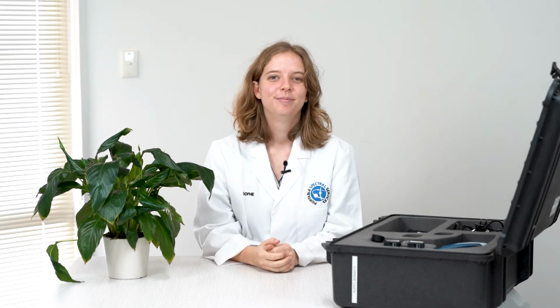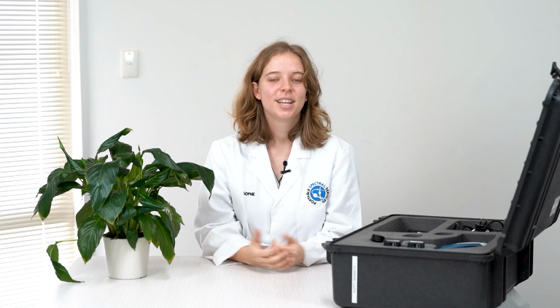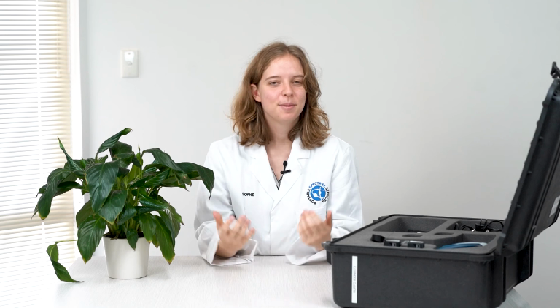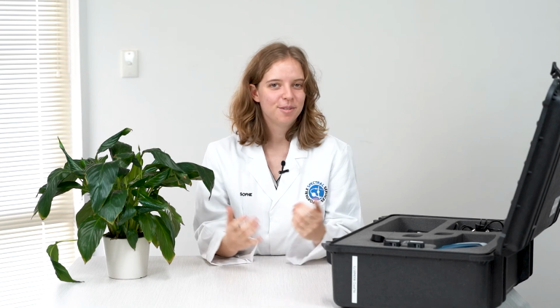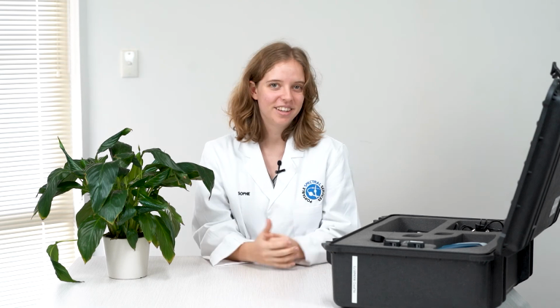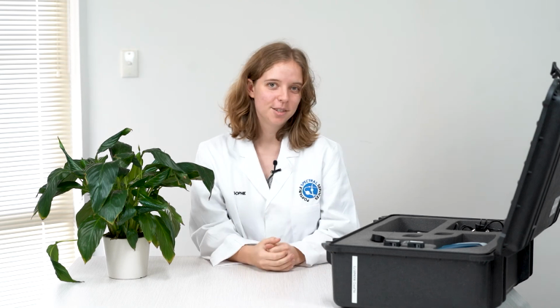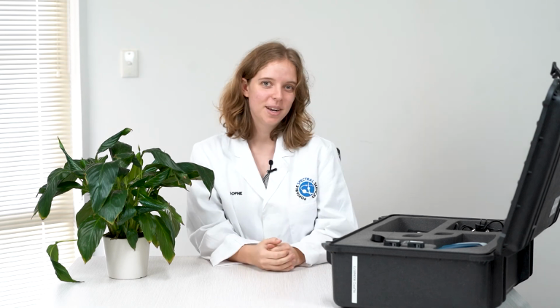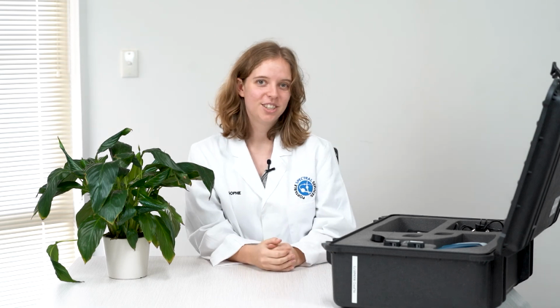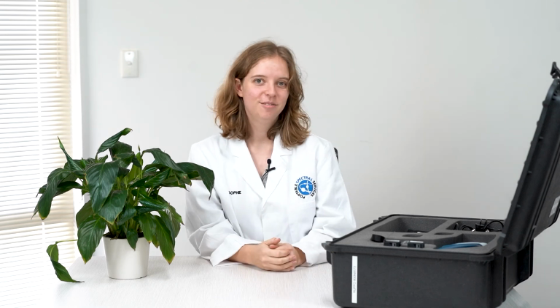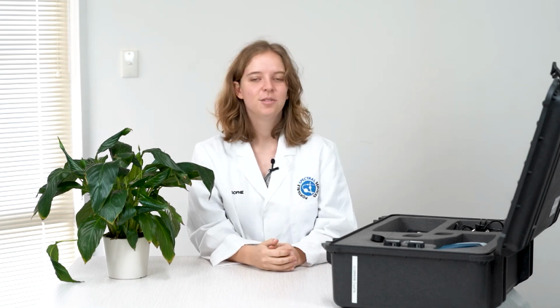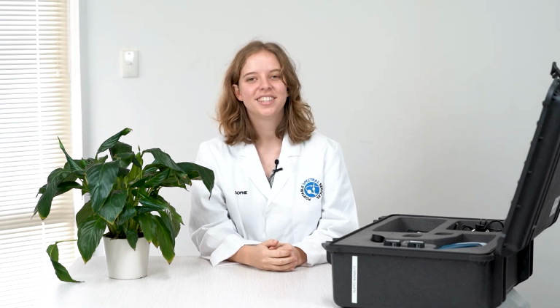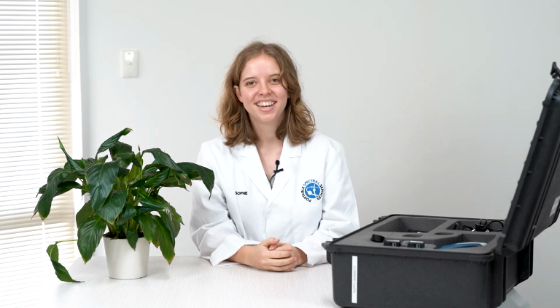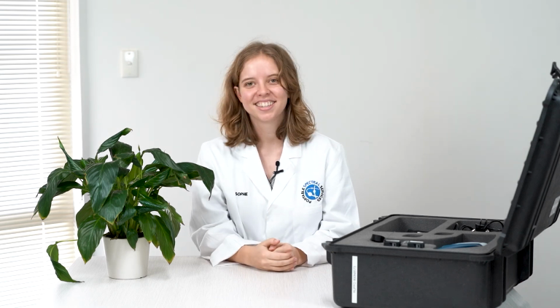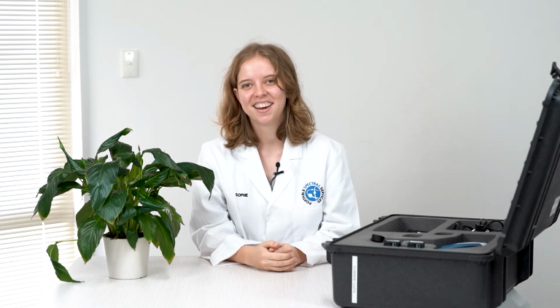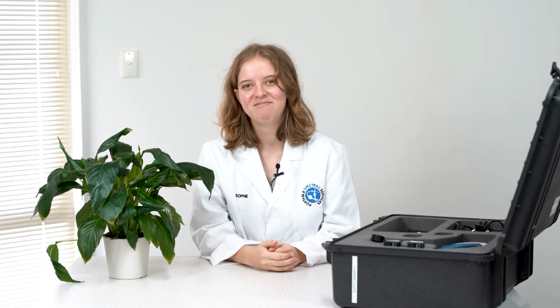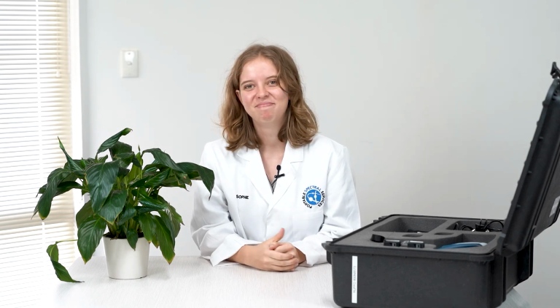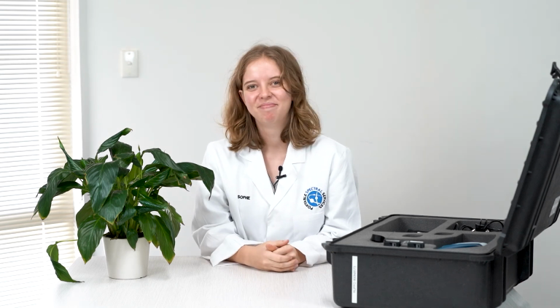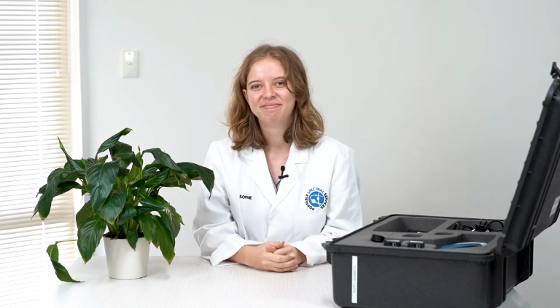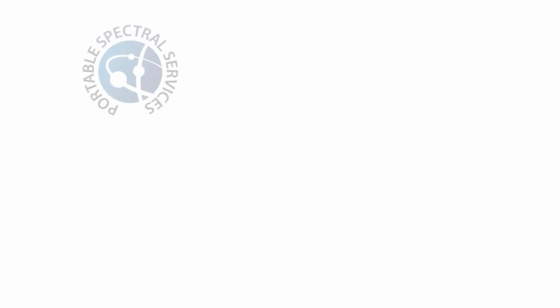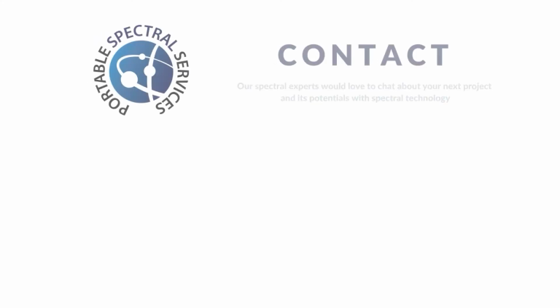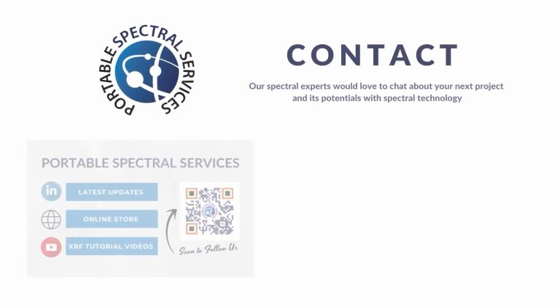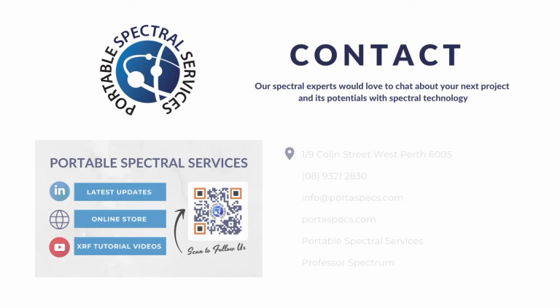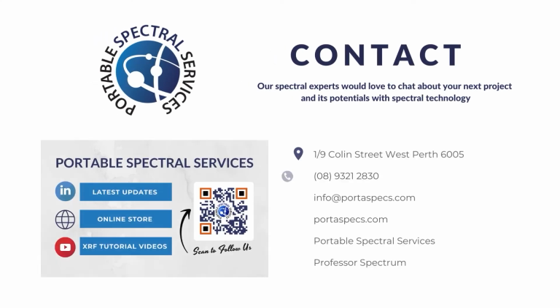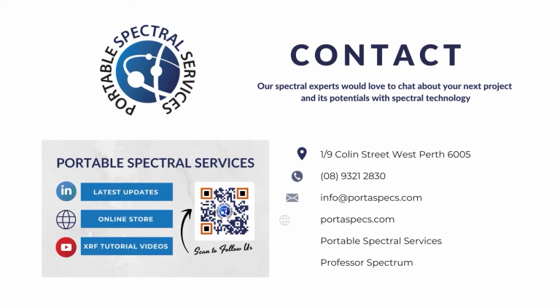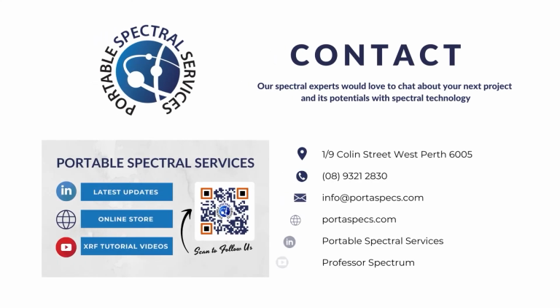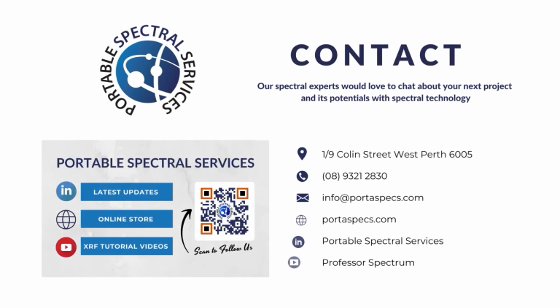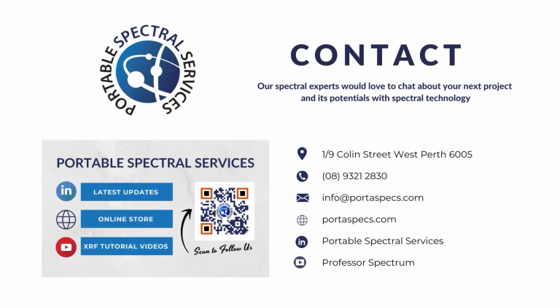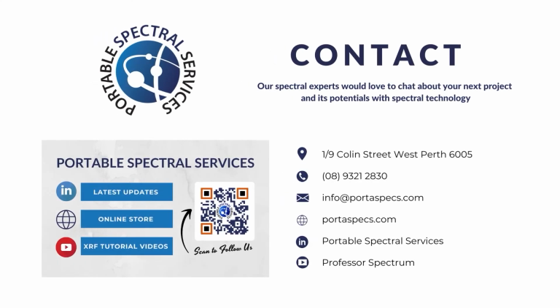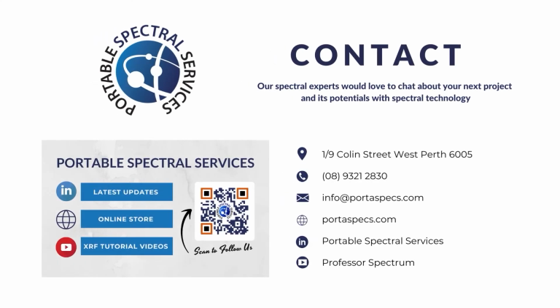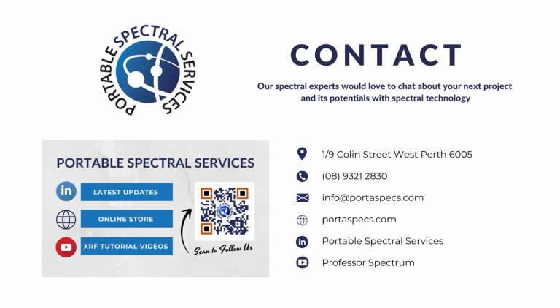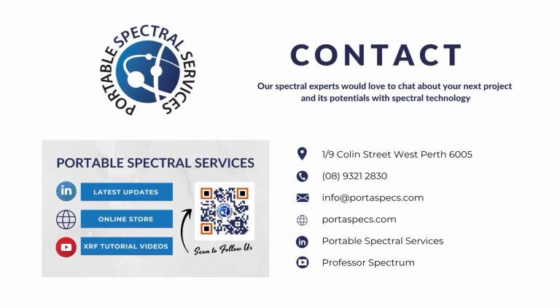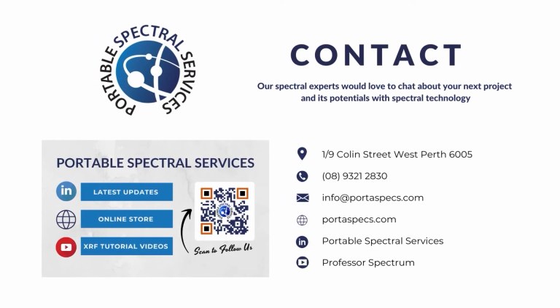That's been Professor Spectrum — we'll see you next time. Thank you.